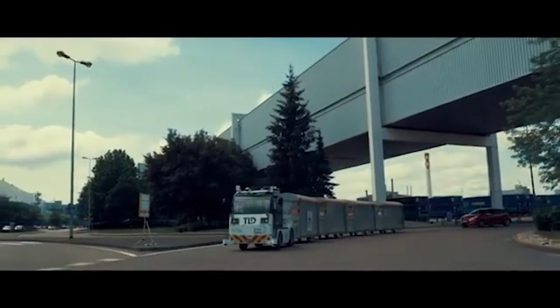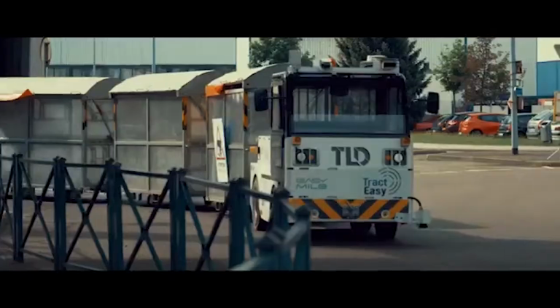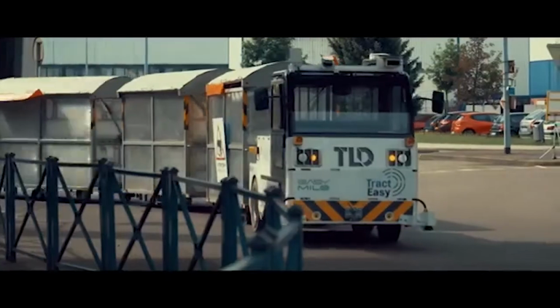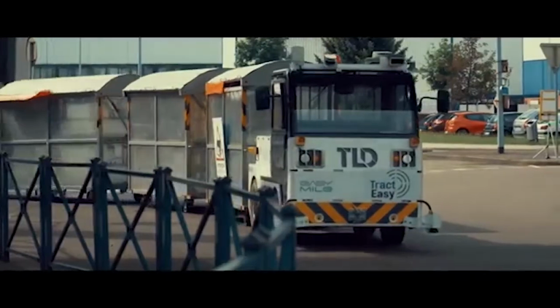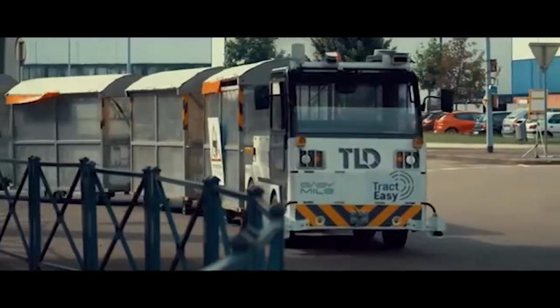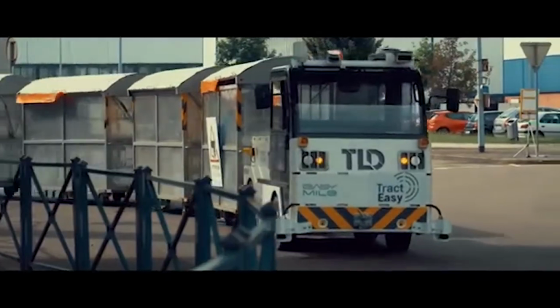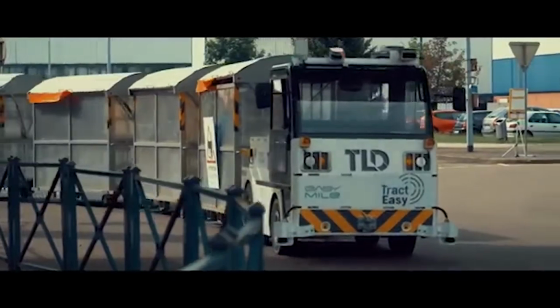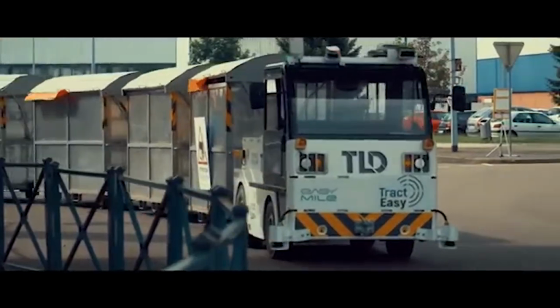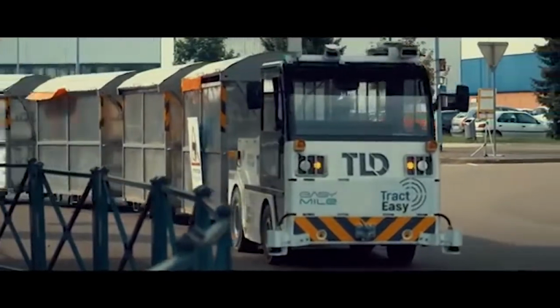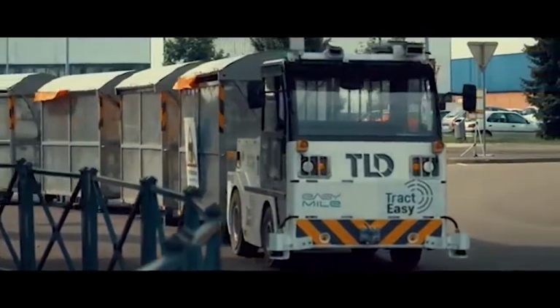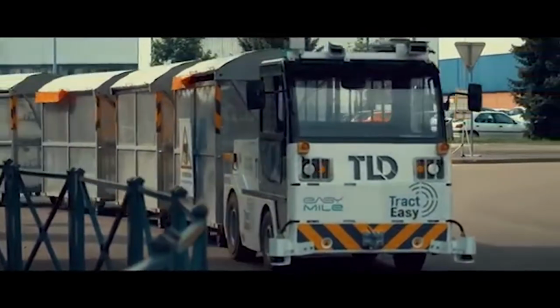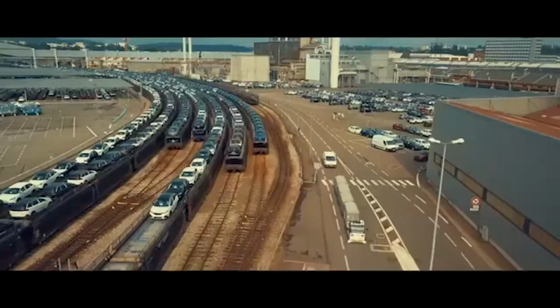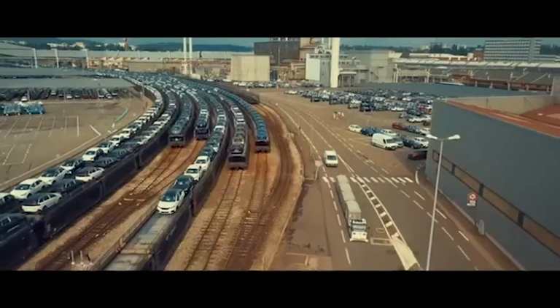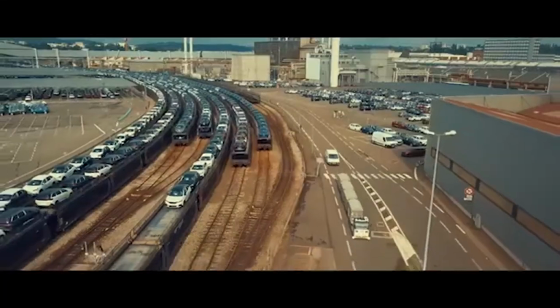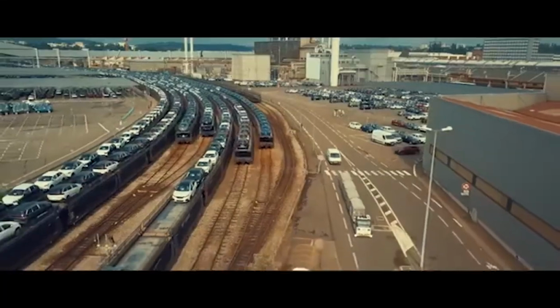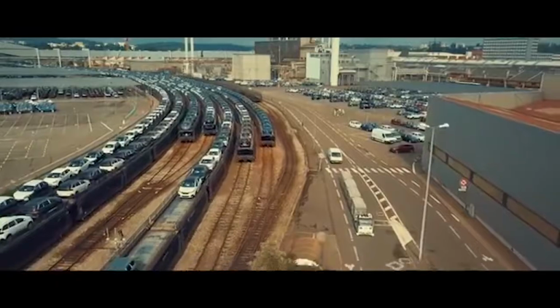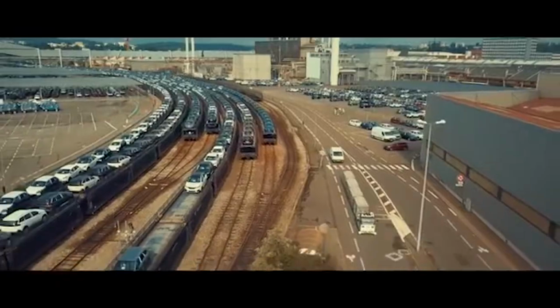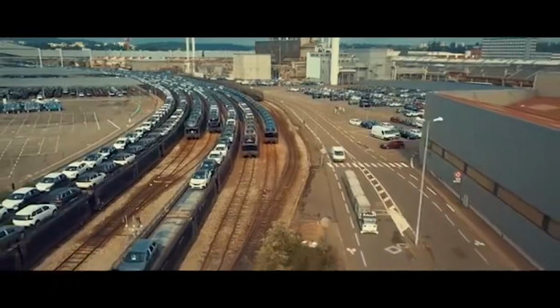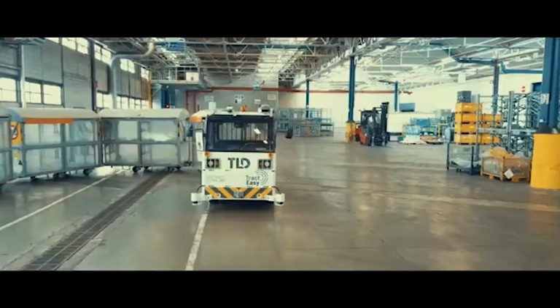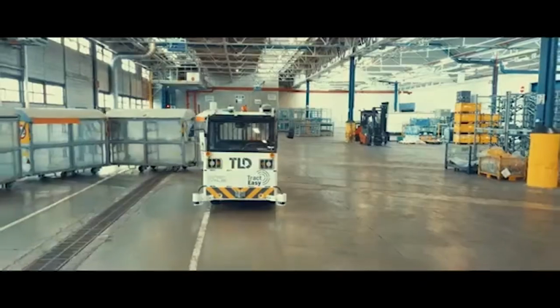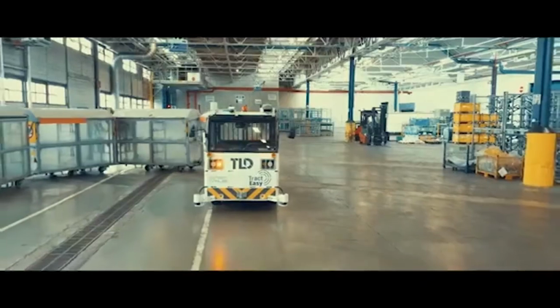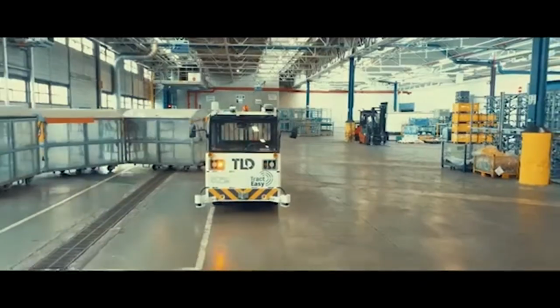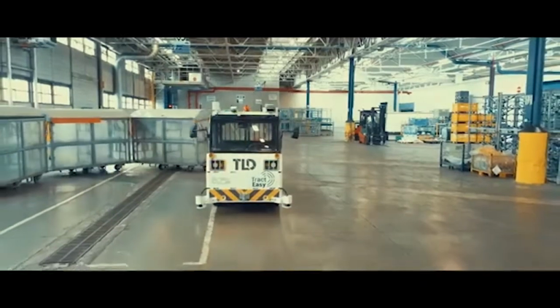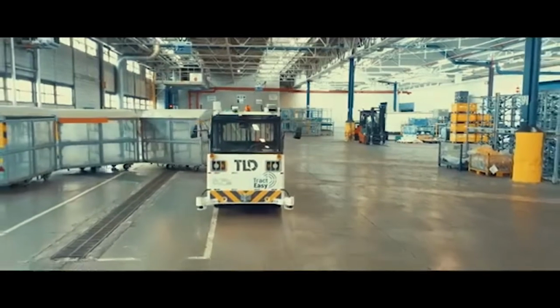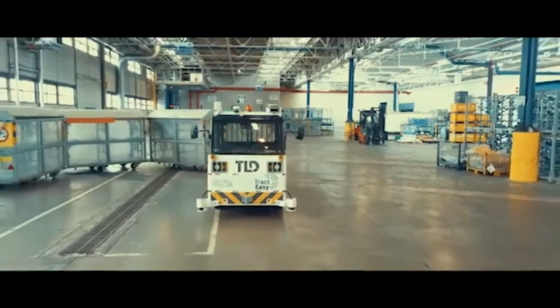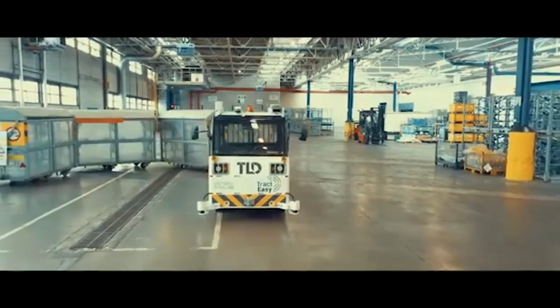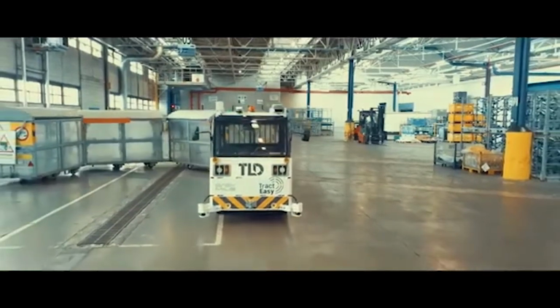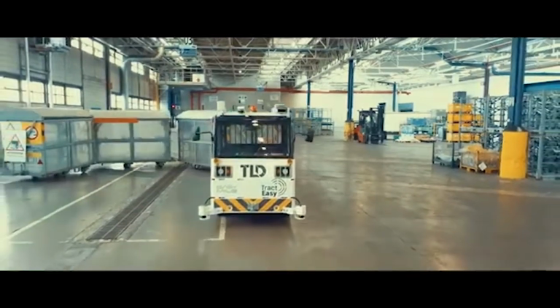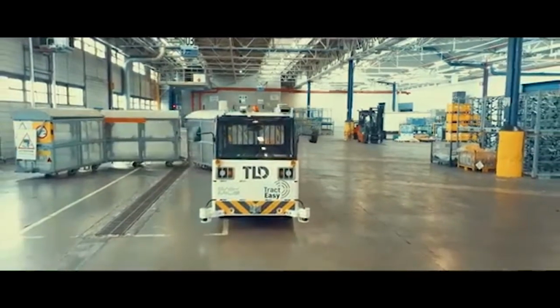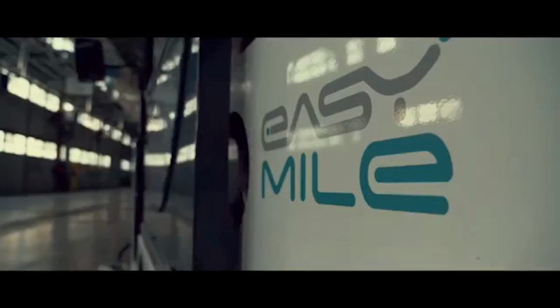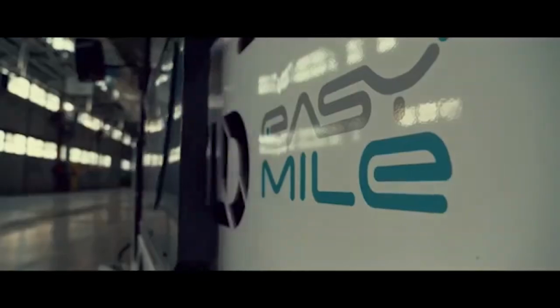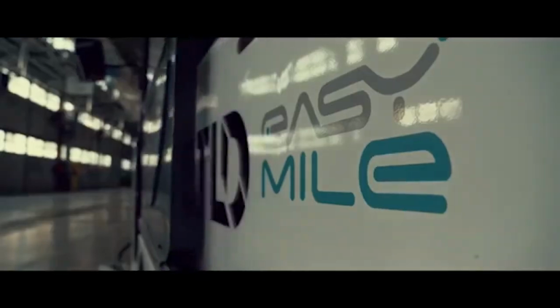TrackedEasy — the ideal autonomous solution for industrial sites, logistics centers, and airports.